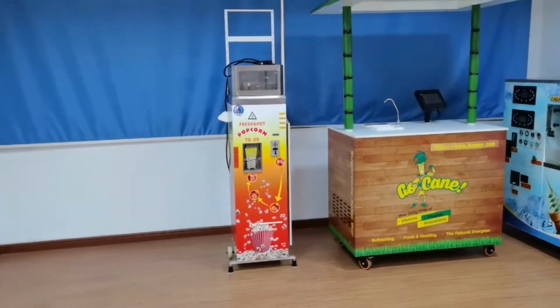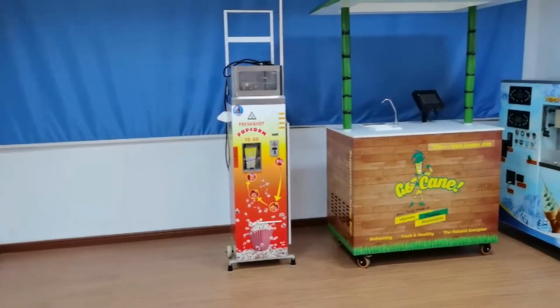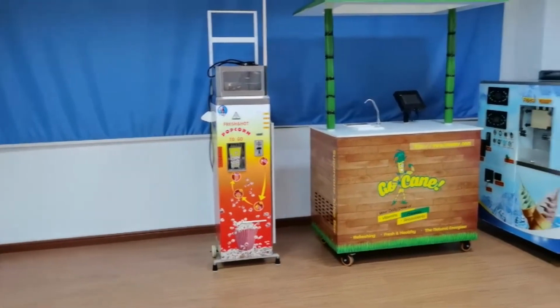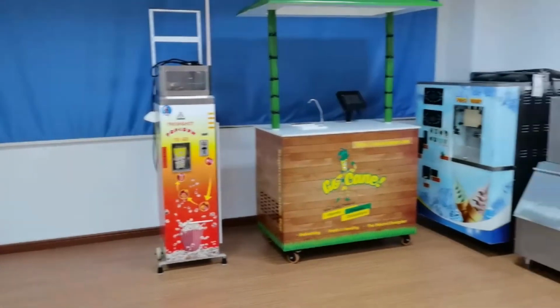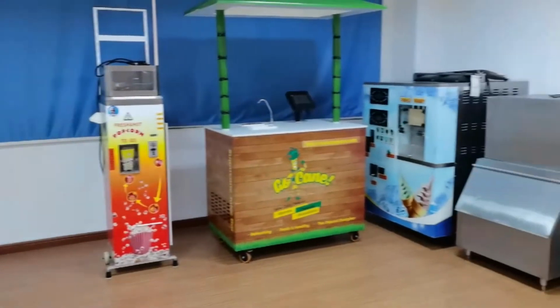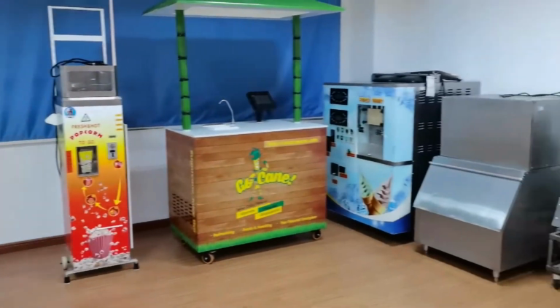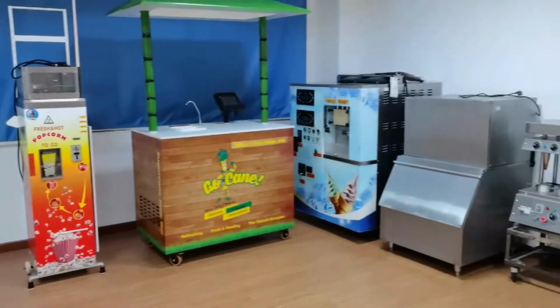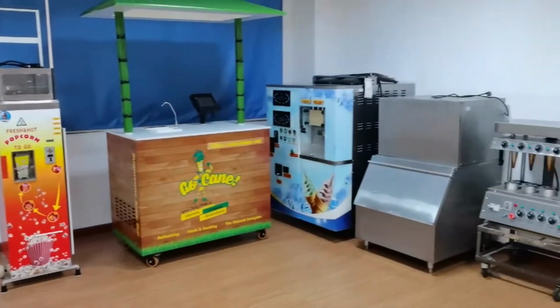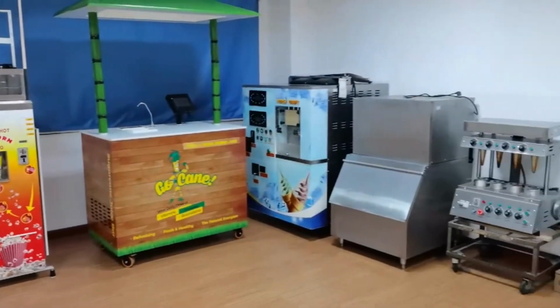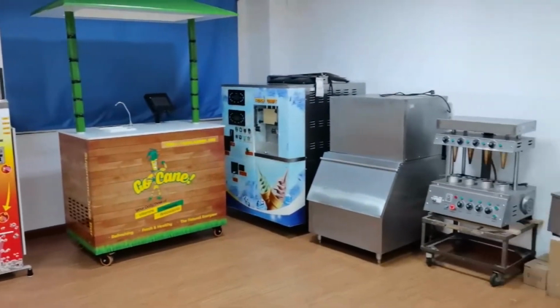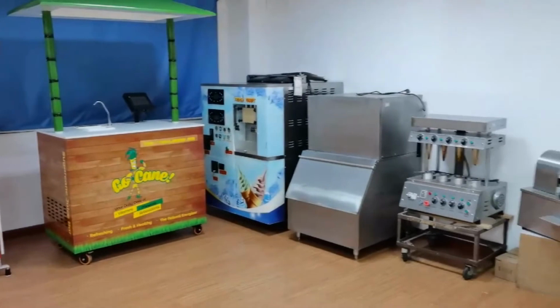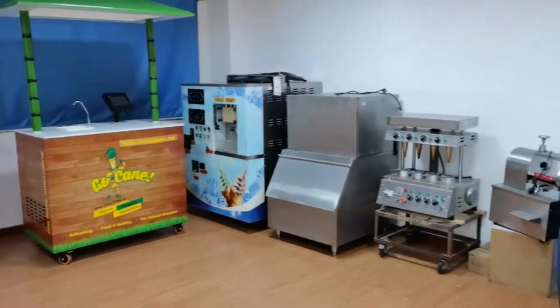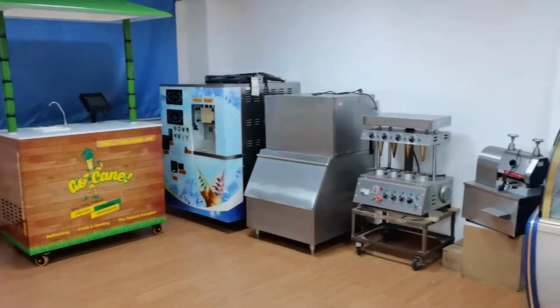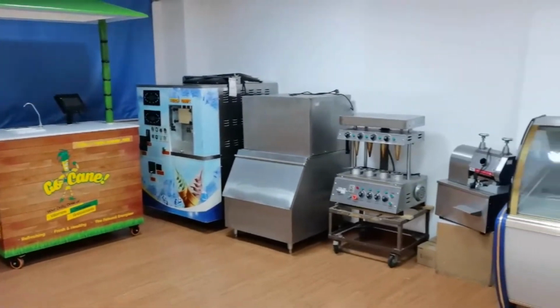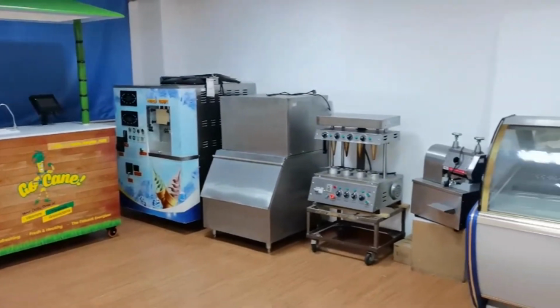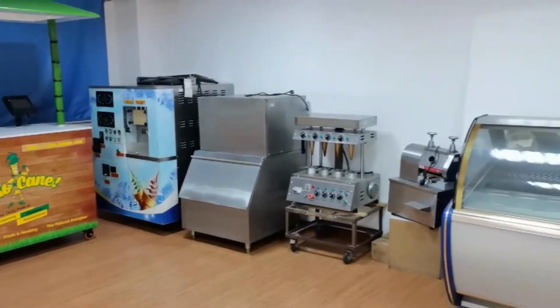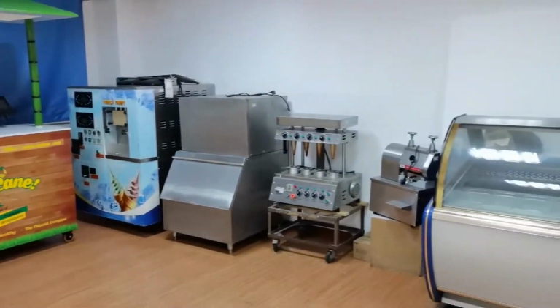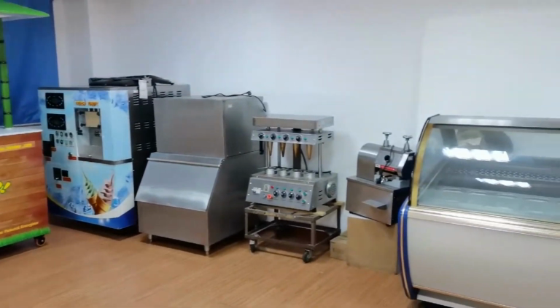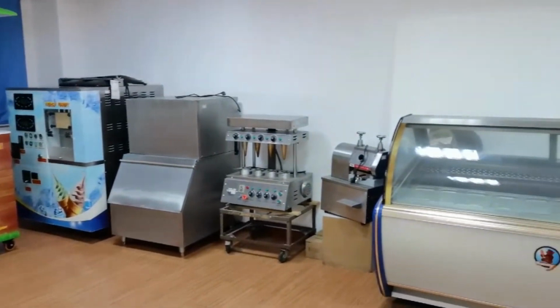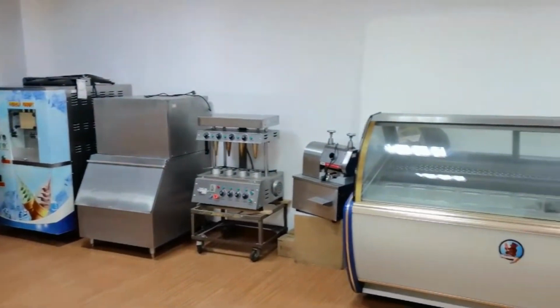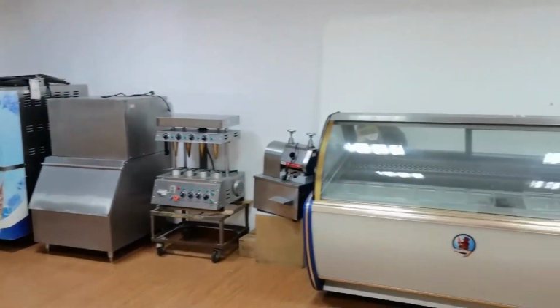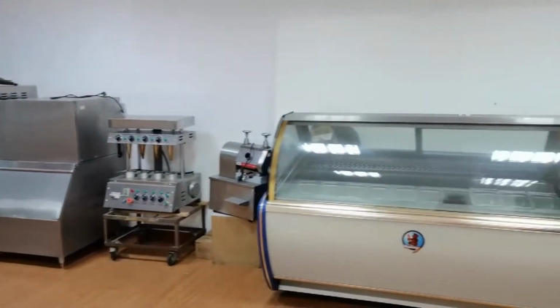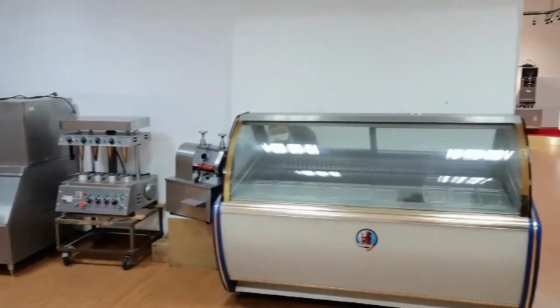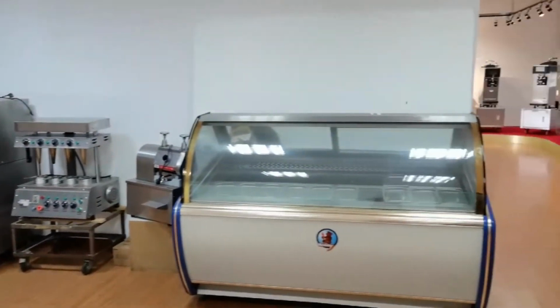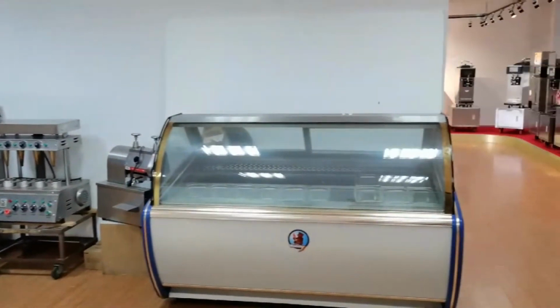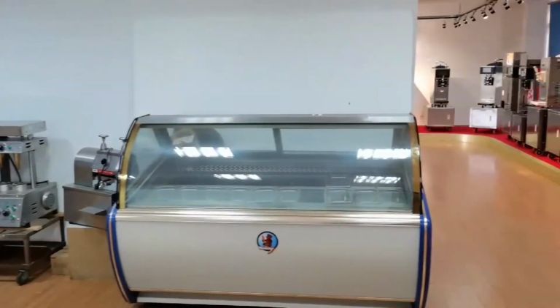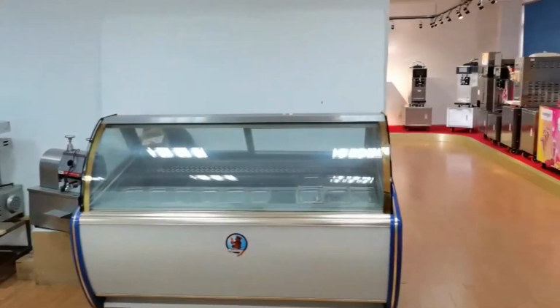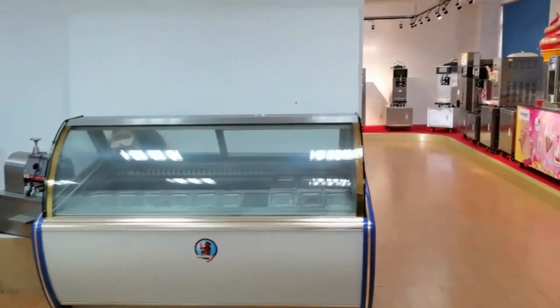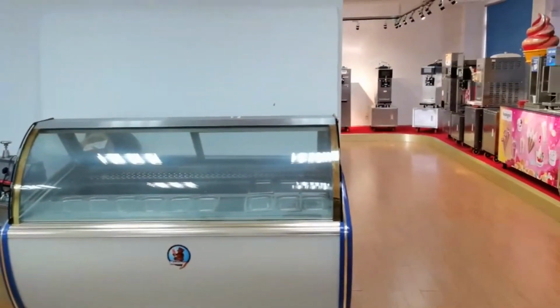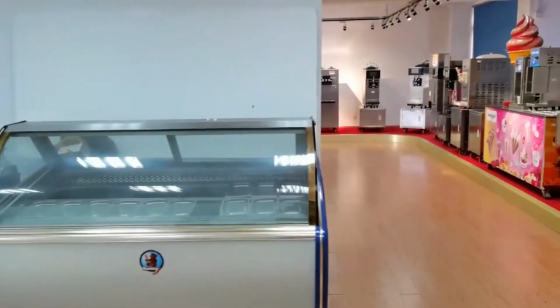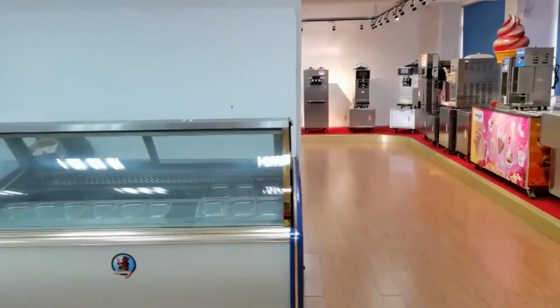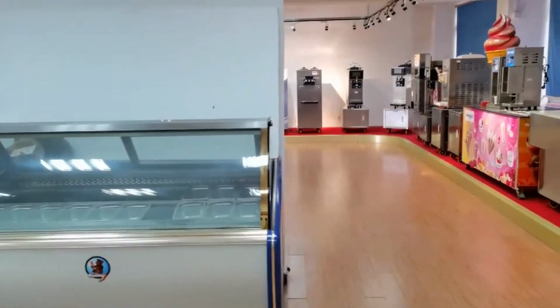We have other goods not kept here because the showroom is just not big enough.